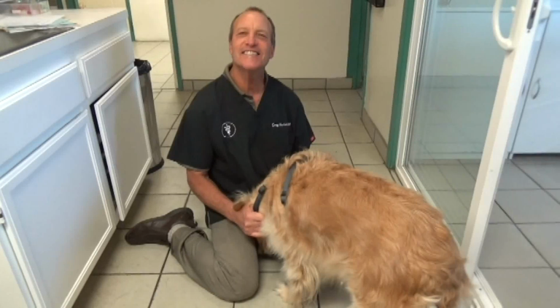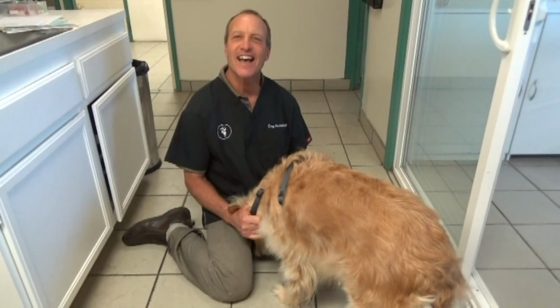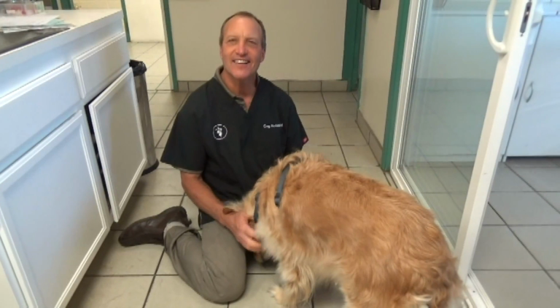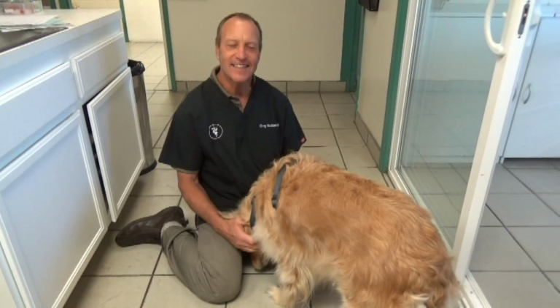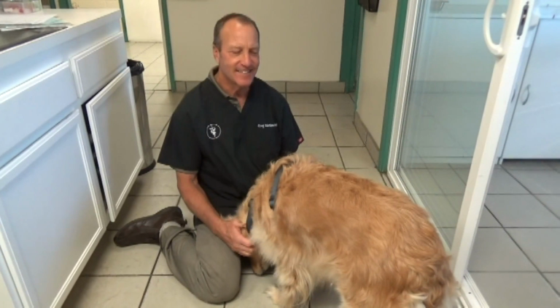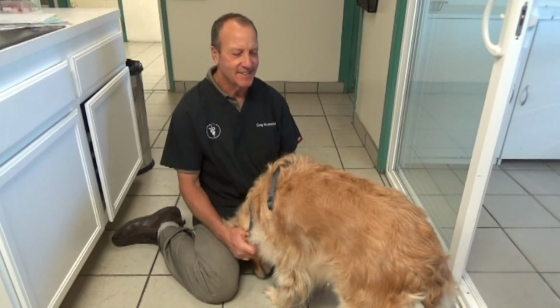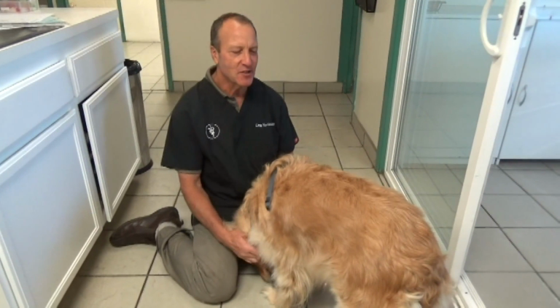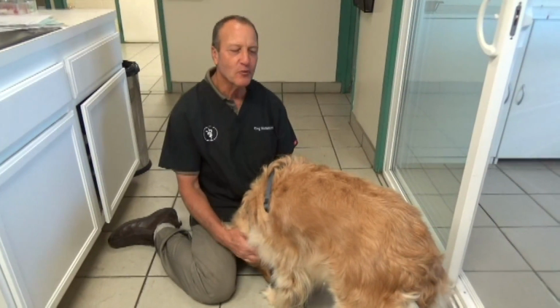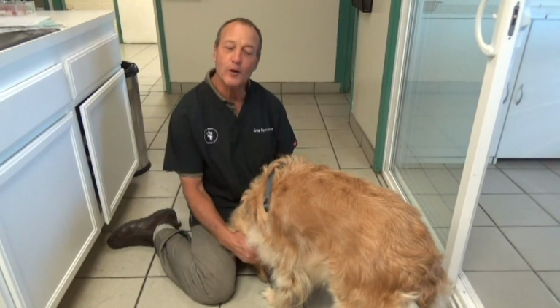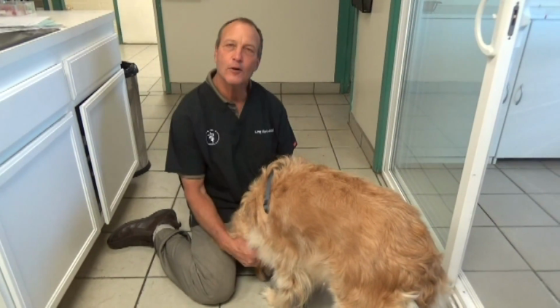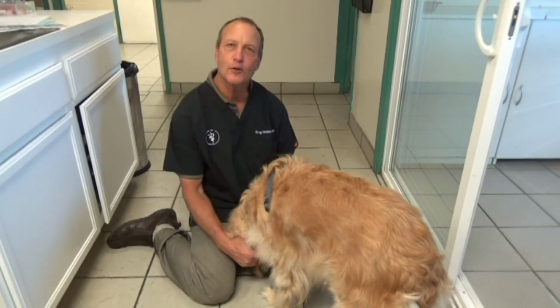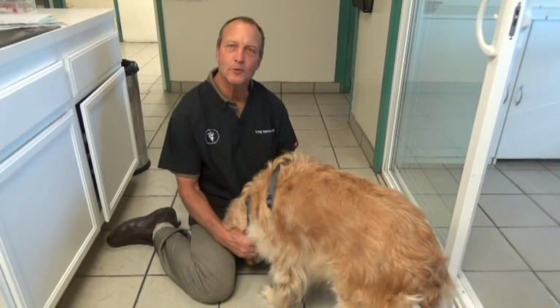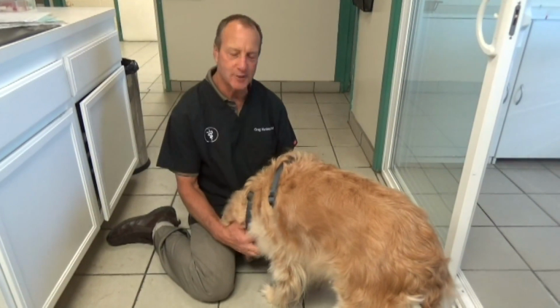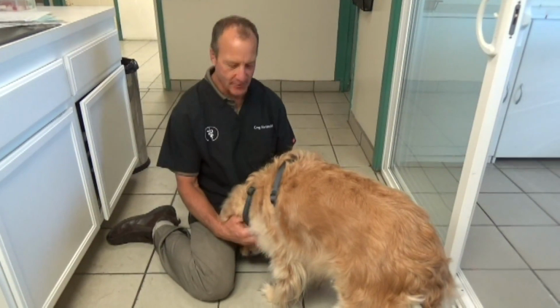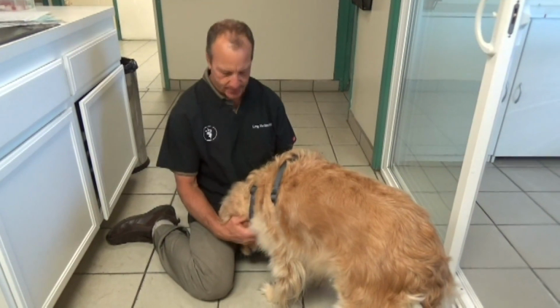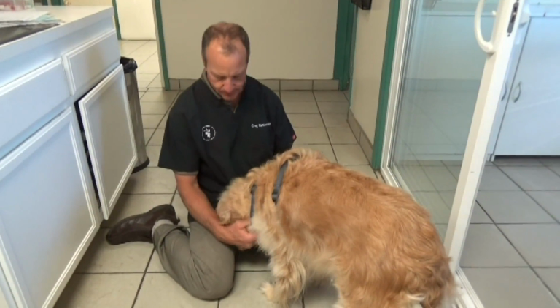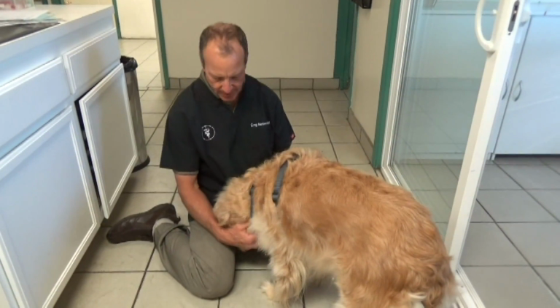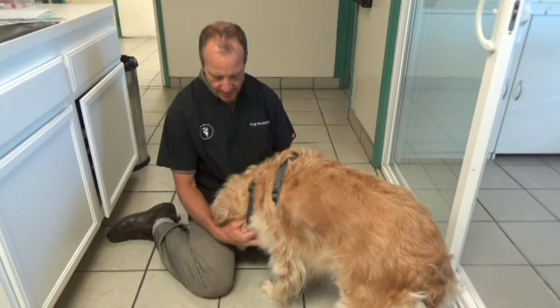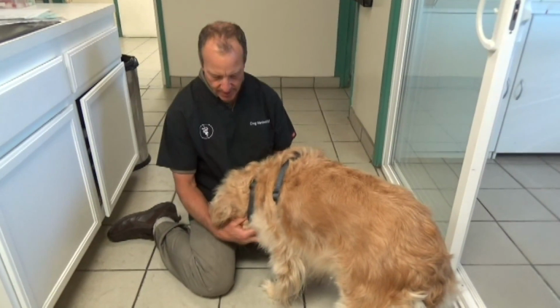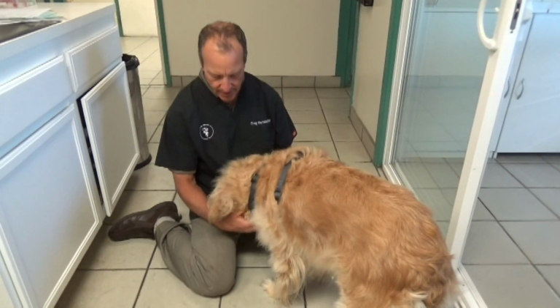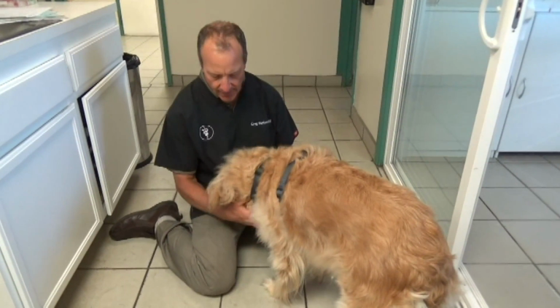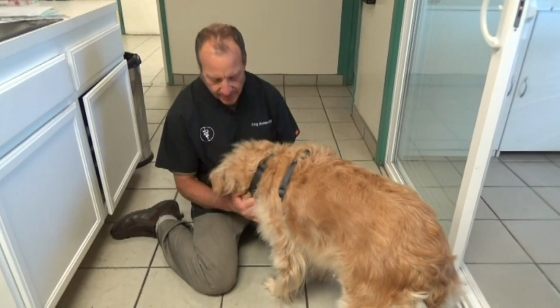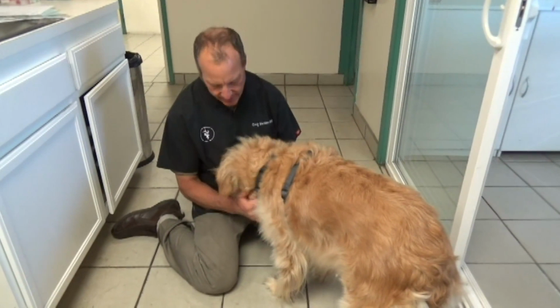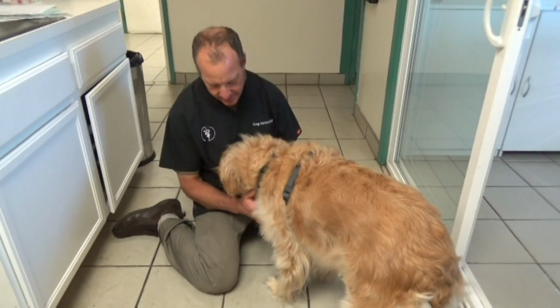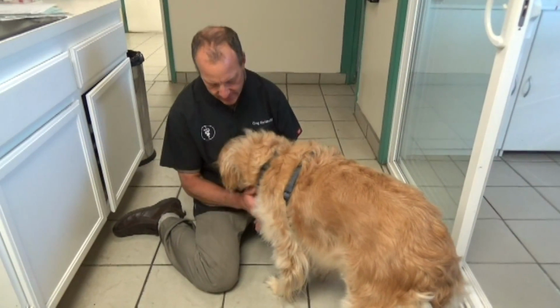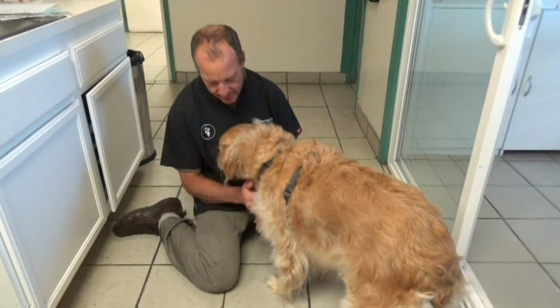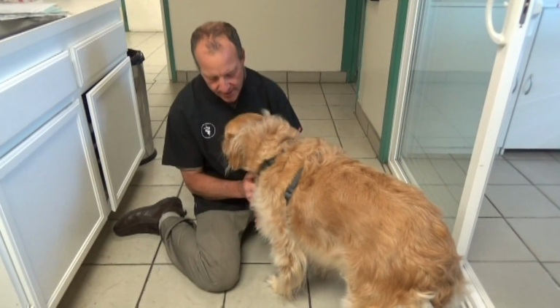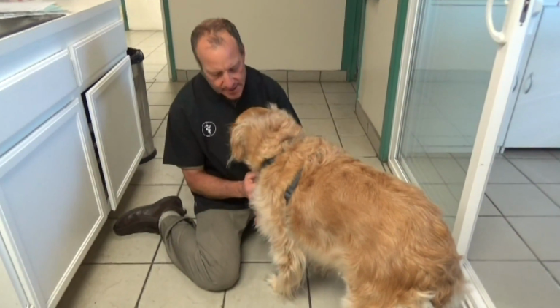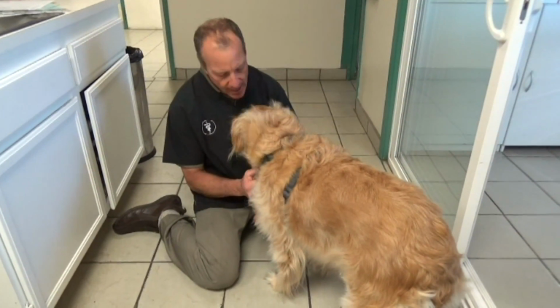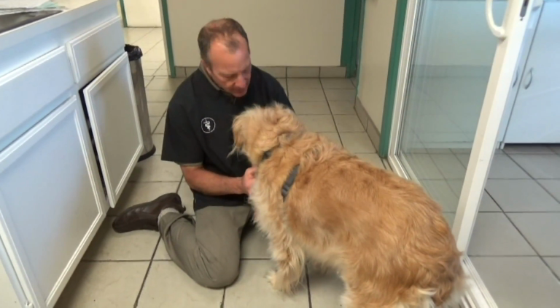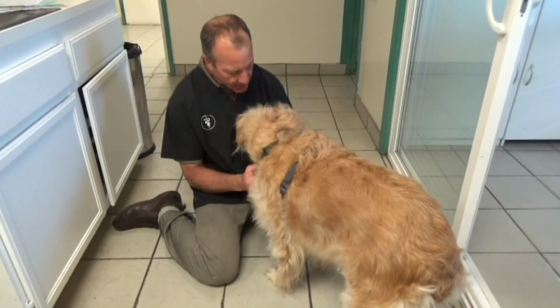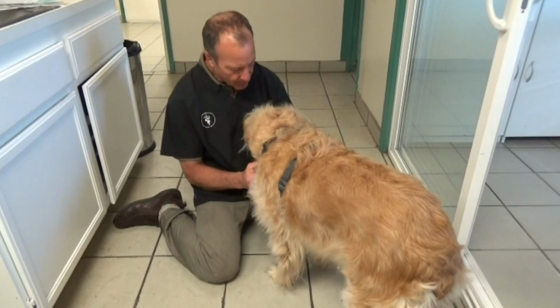This is Callie. She's a four-year-old. Callie, say hi to the camera.